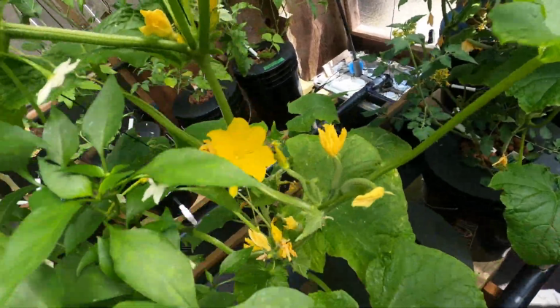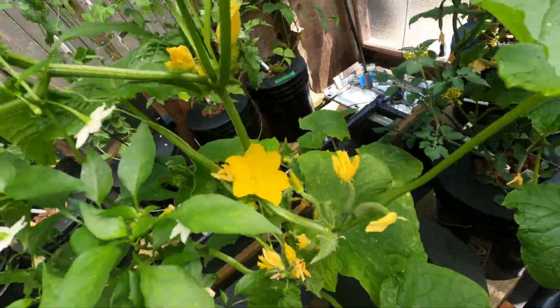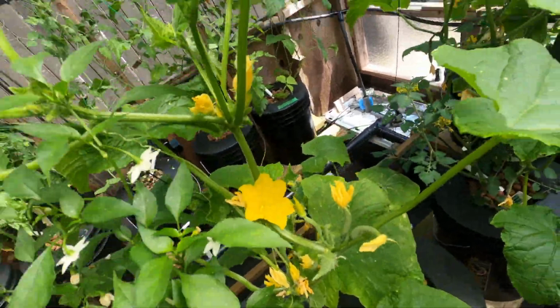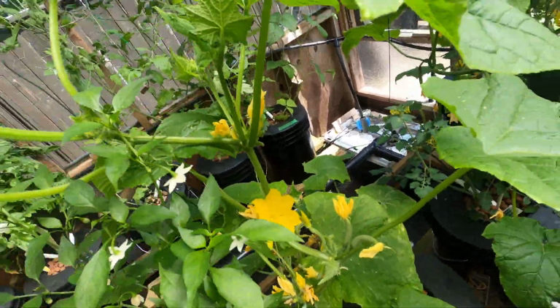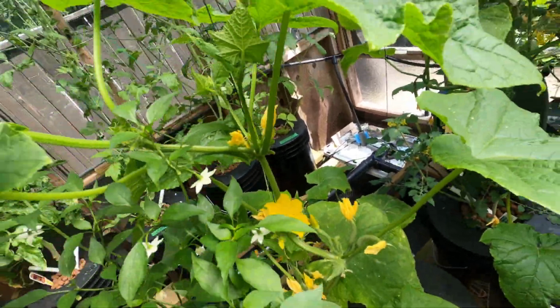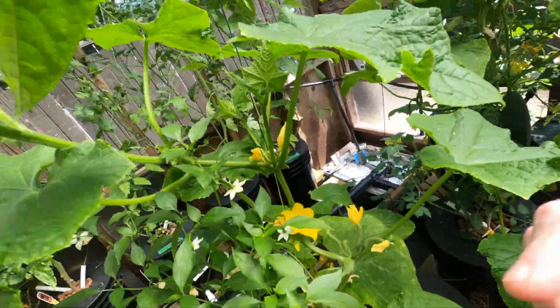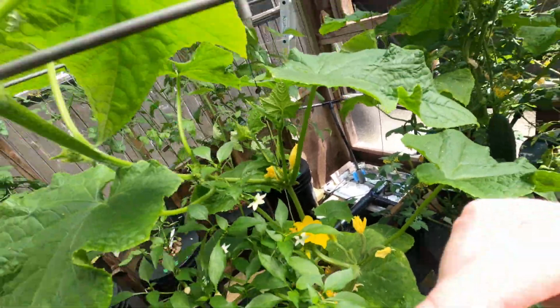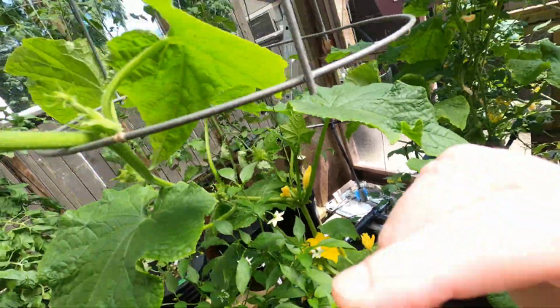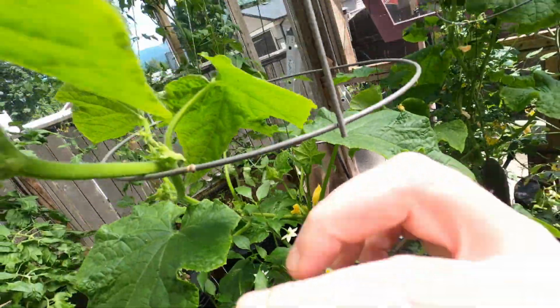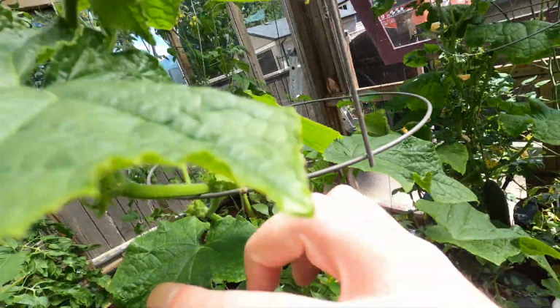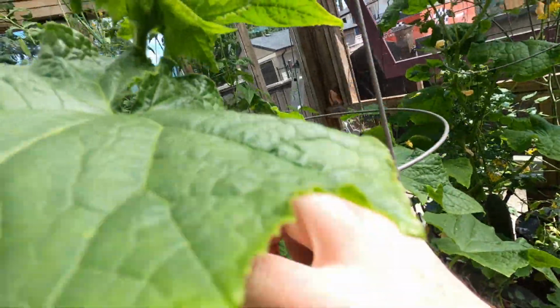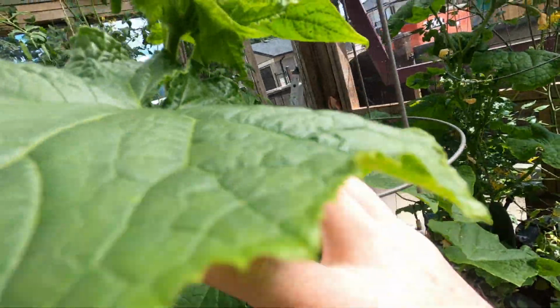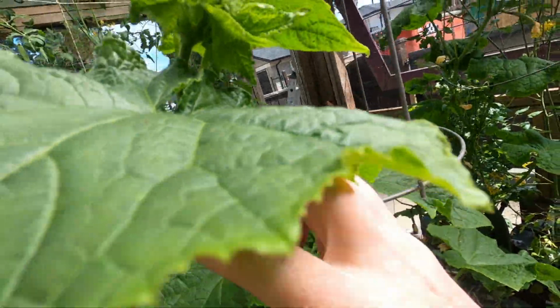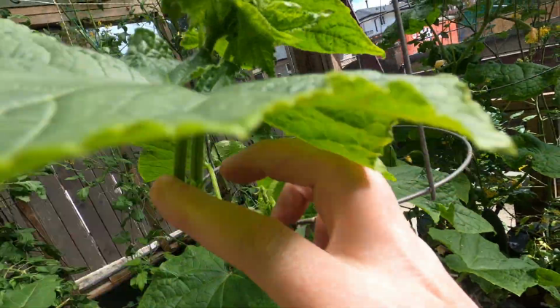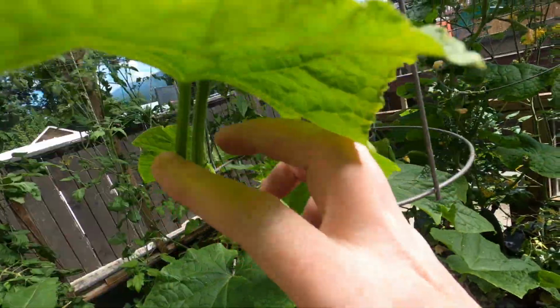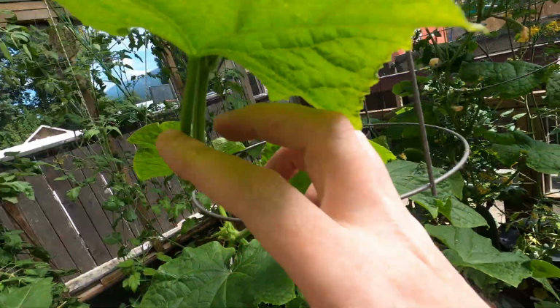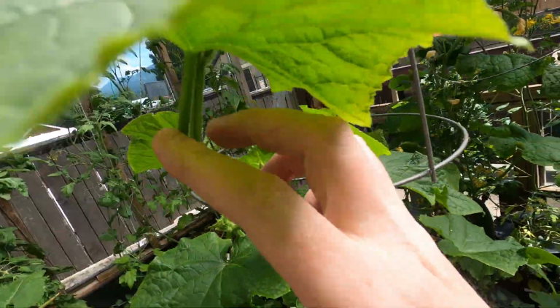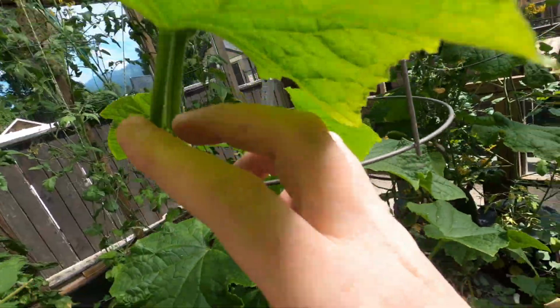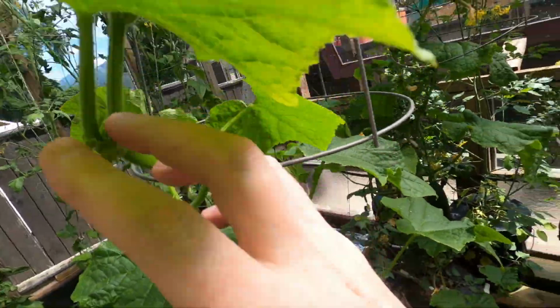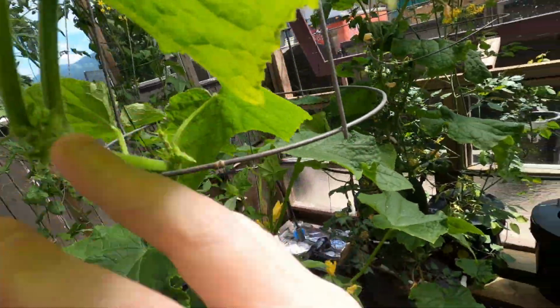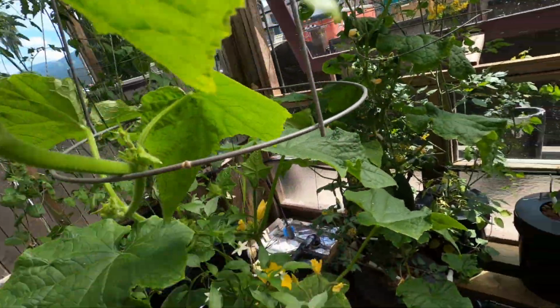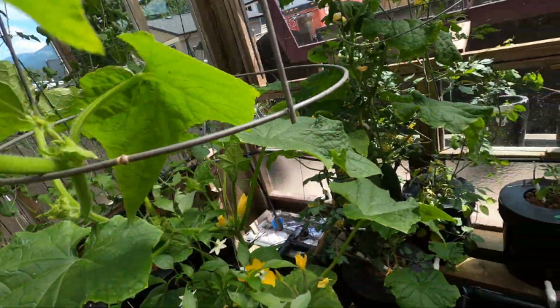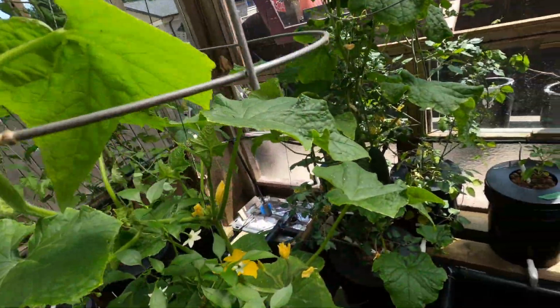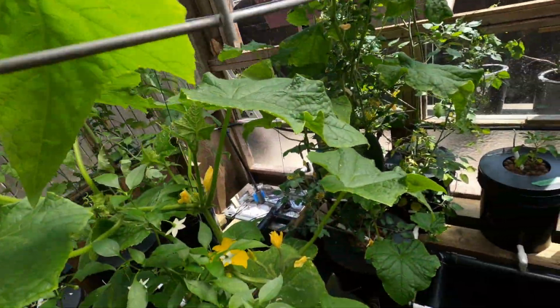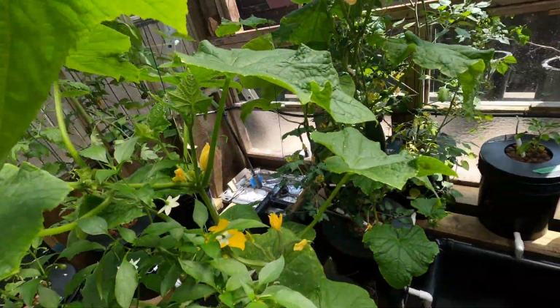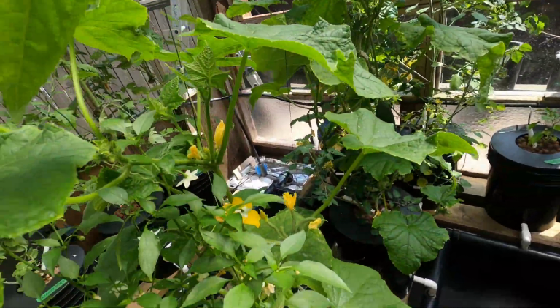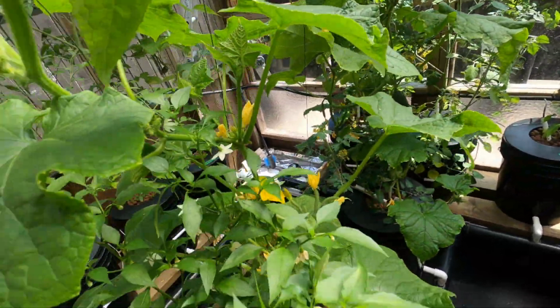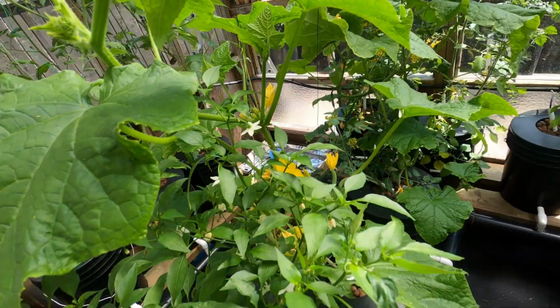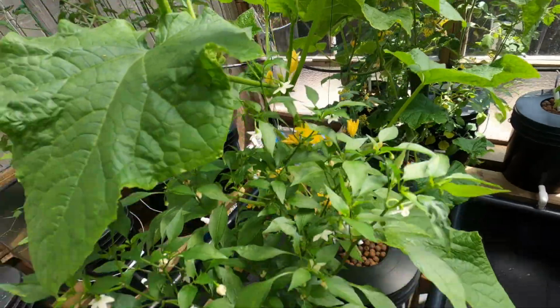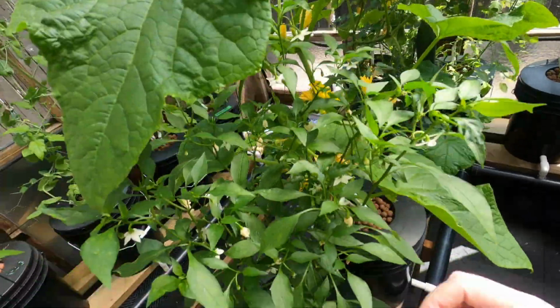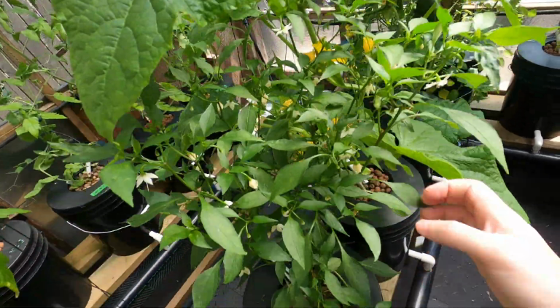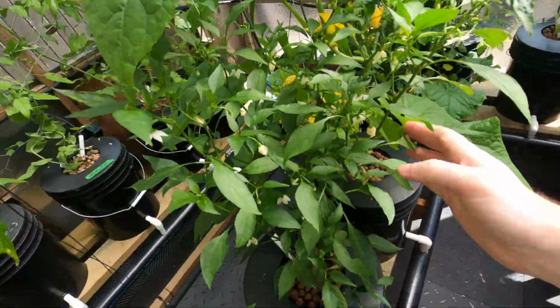So that'll be a cucumber salad of some sort. Lots more flowers on this guy too — these cucumber plants are really loving it here.